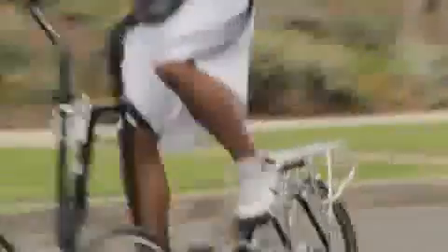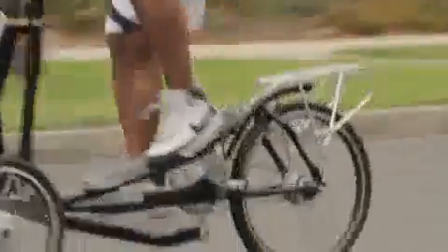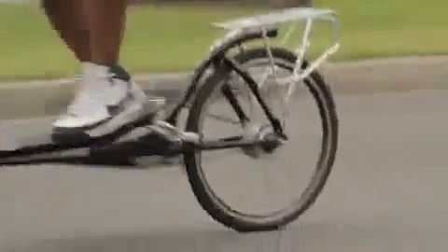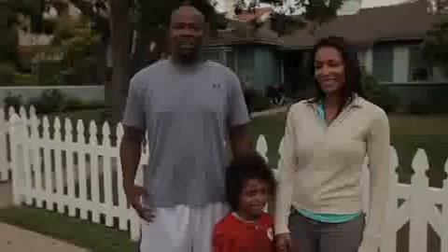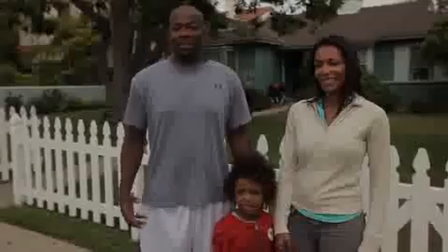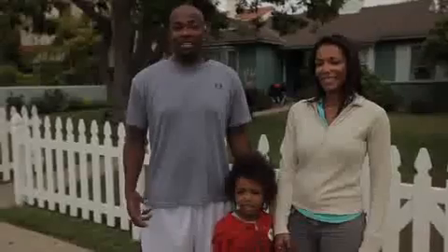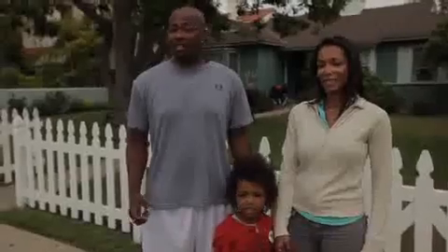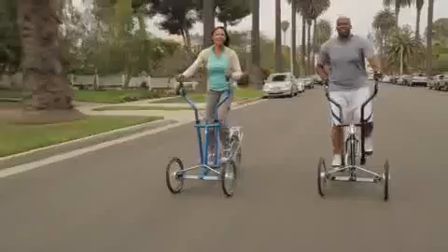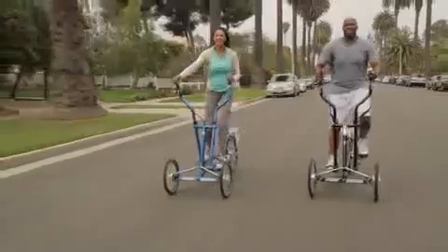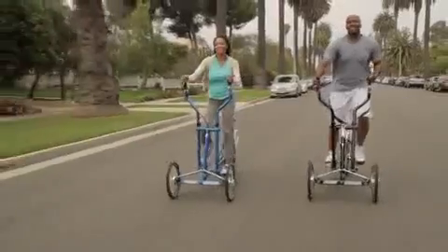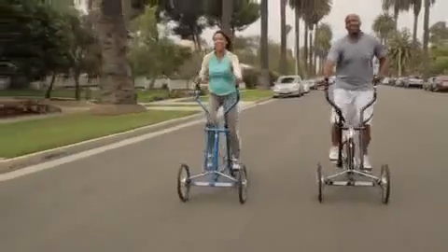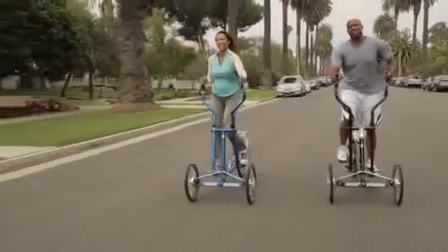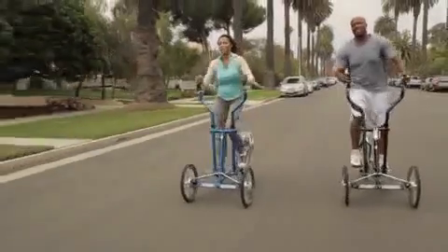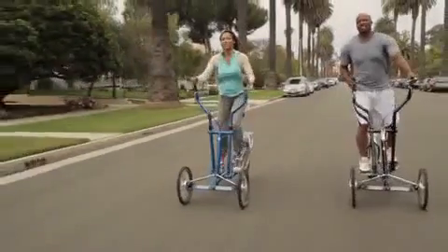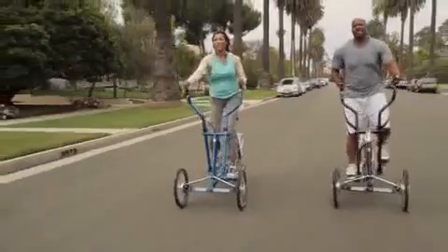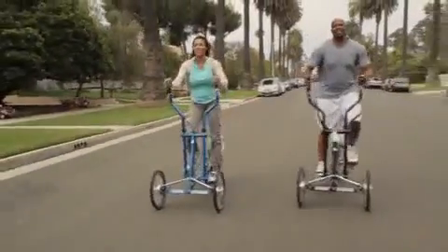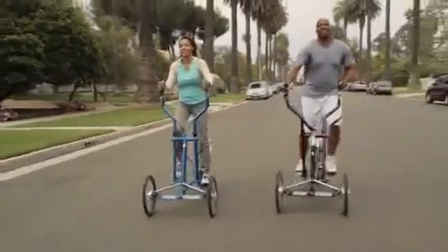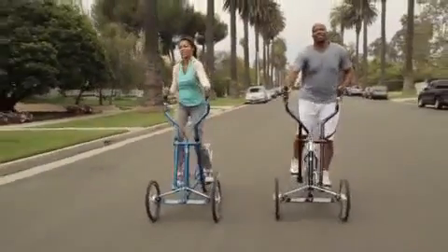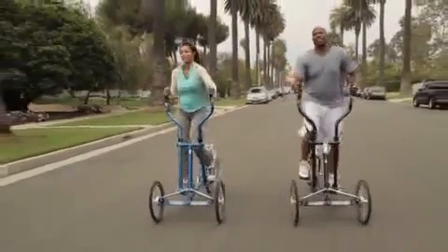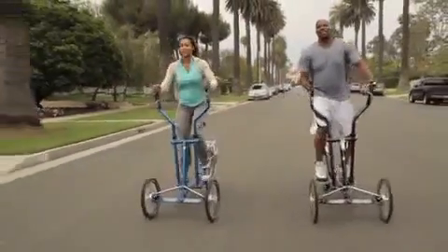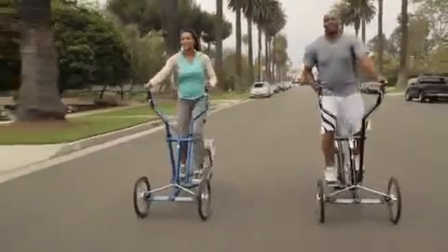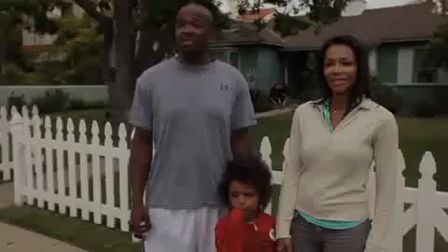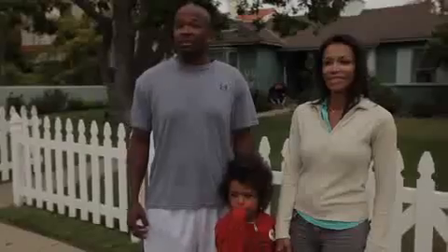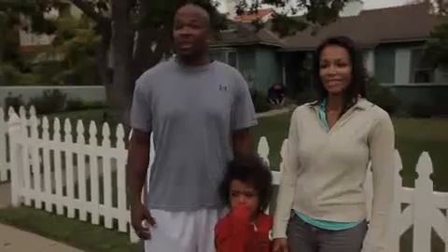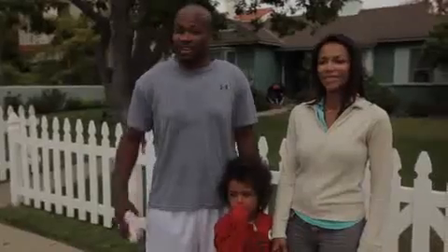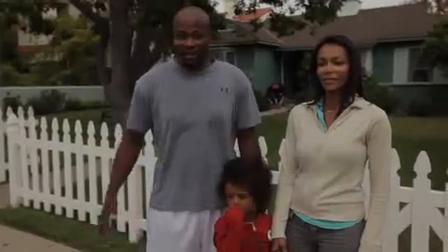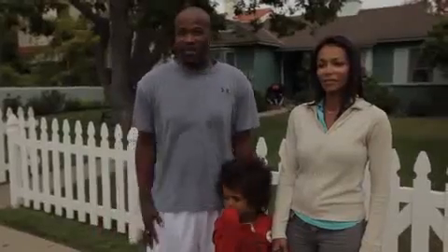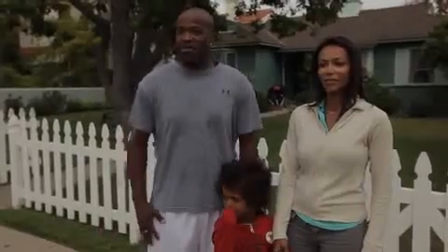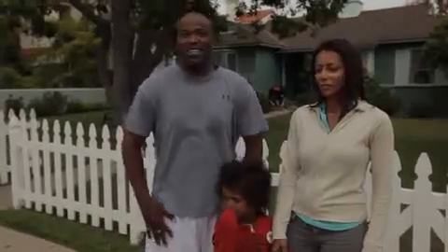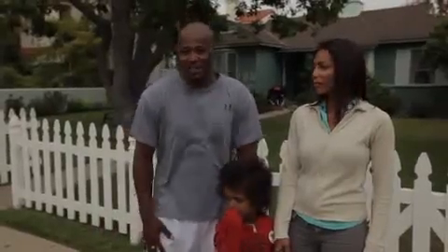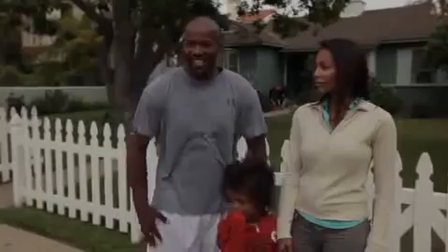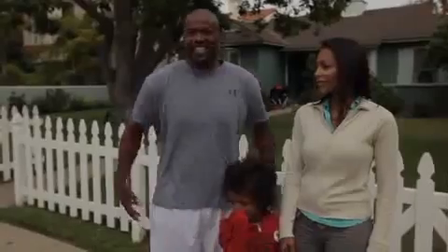The Street Strider is awesome. The best thing about it isn't just that we all get to come out and have a good time — it's the workout. You actually do get a workout. I'm feeling it in my legs.